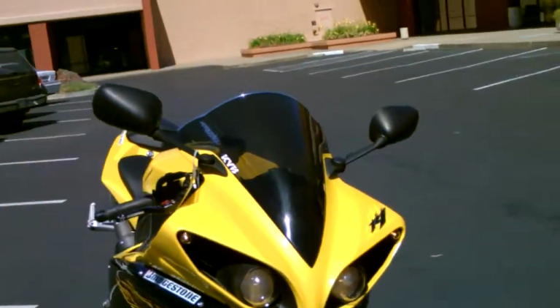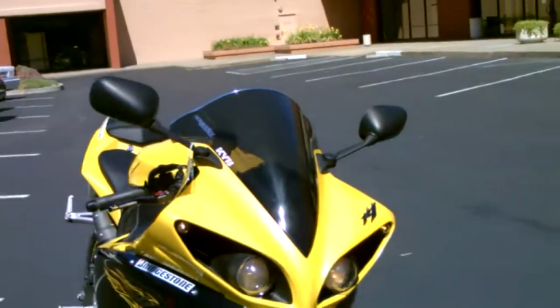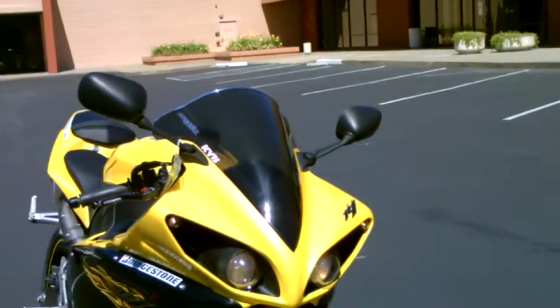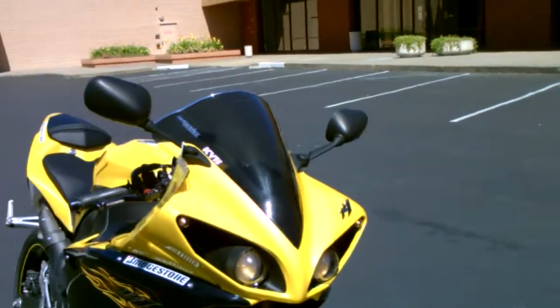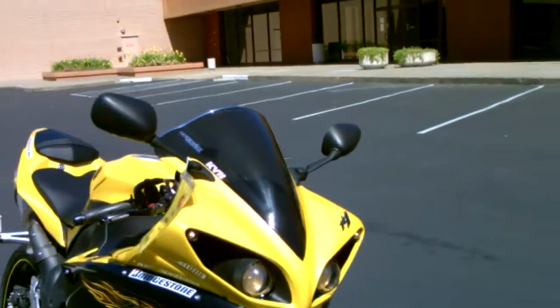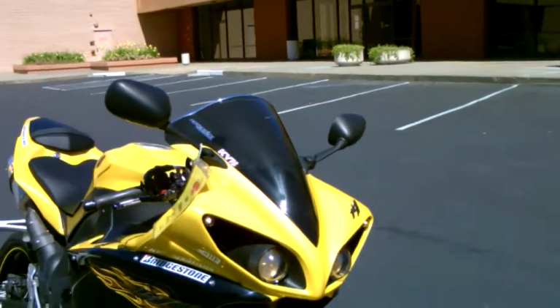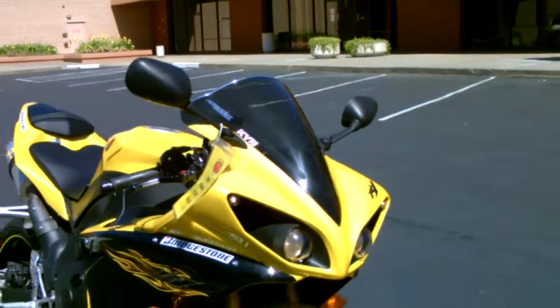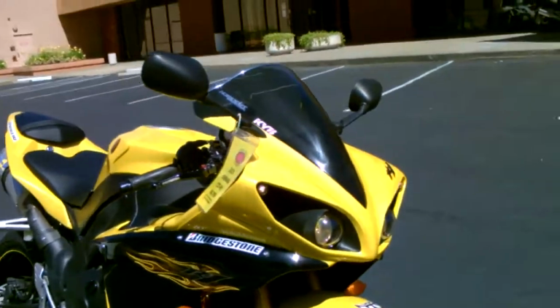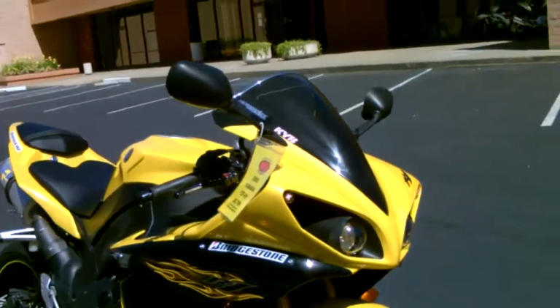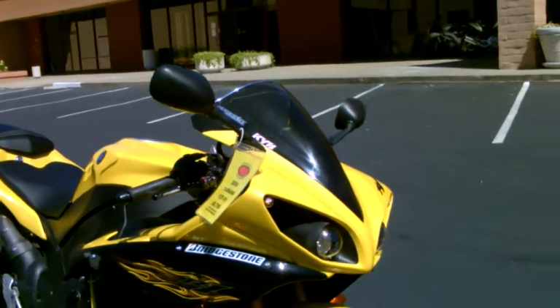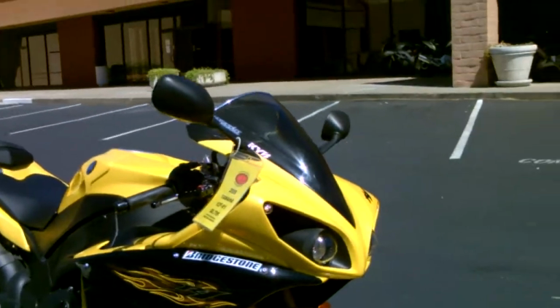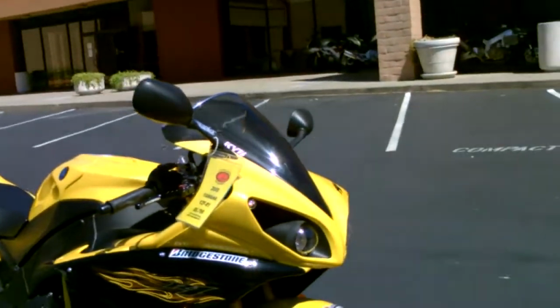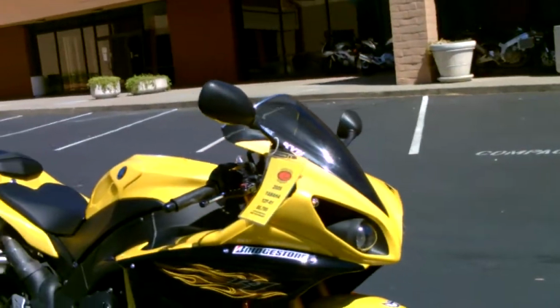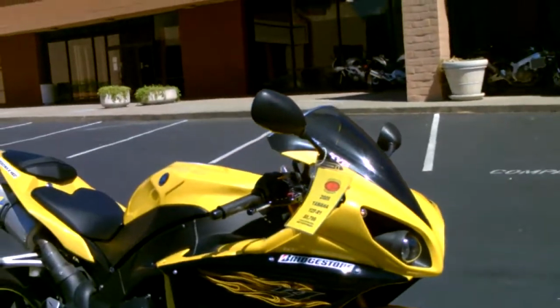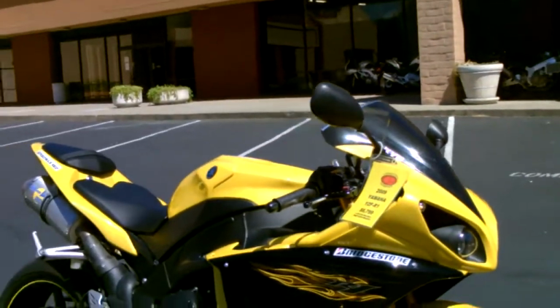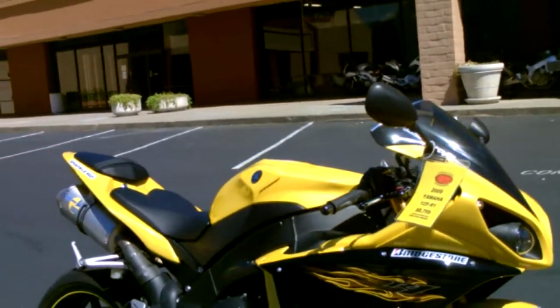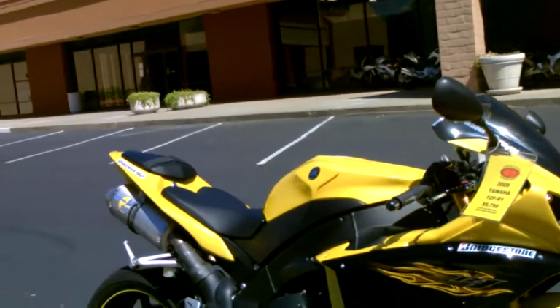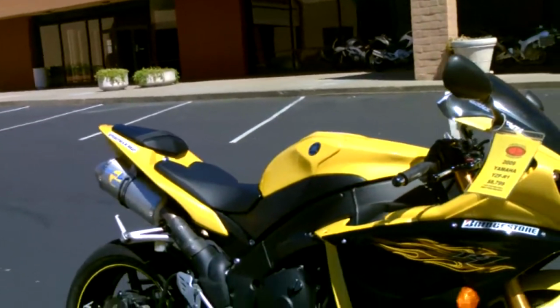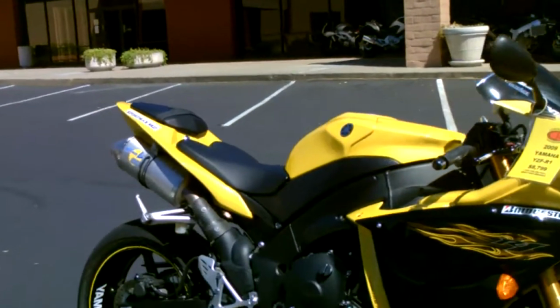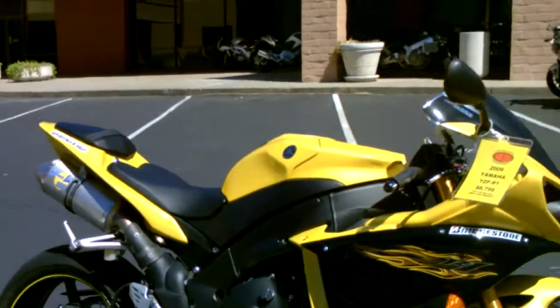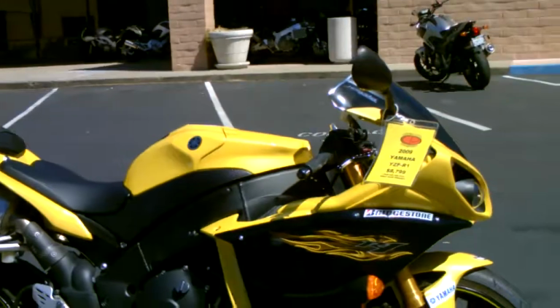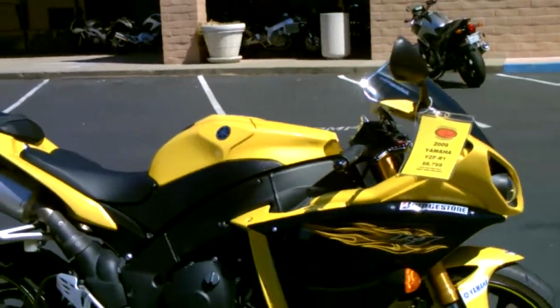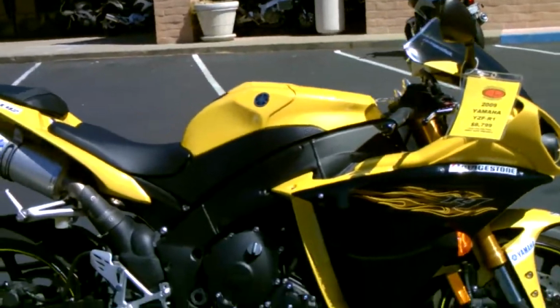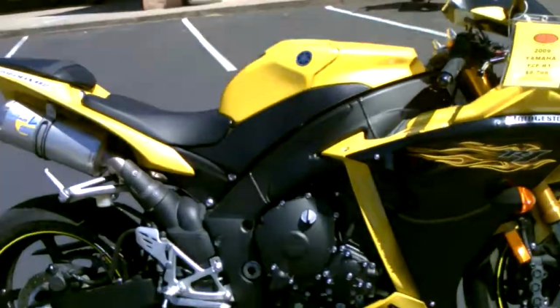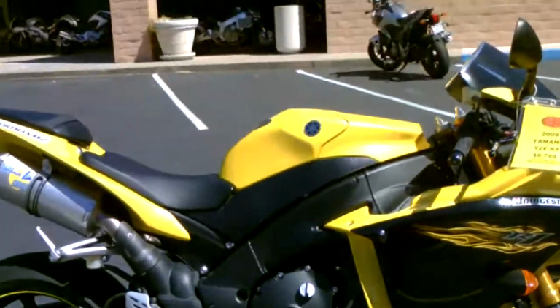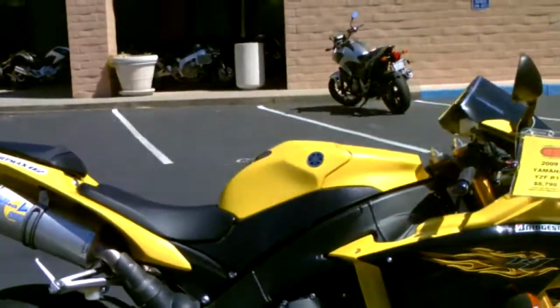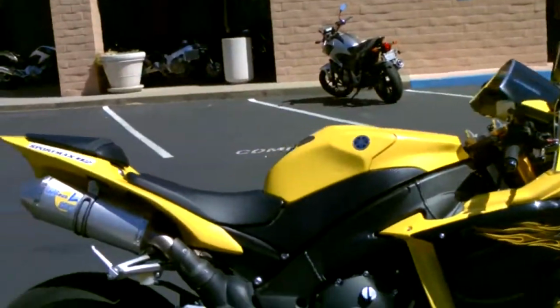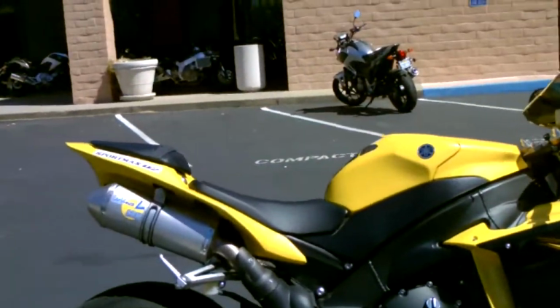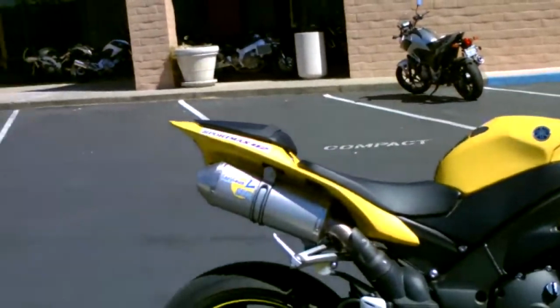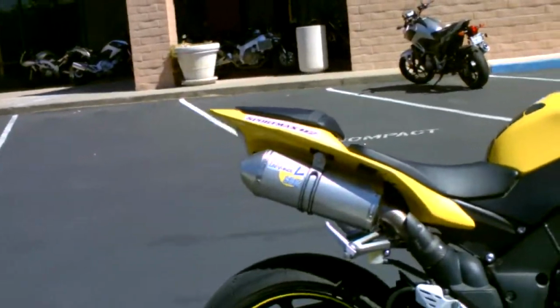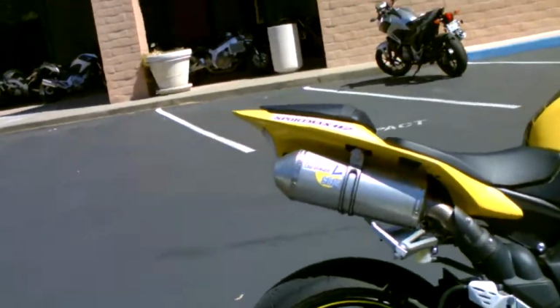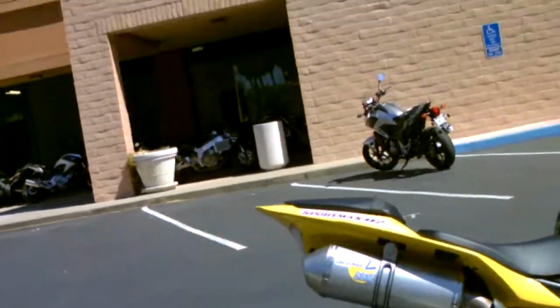This beautiful Yamaha has a metallic yellow and black paint scheme. Let me fire it up so you can see how great she sounds.